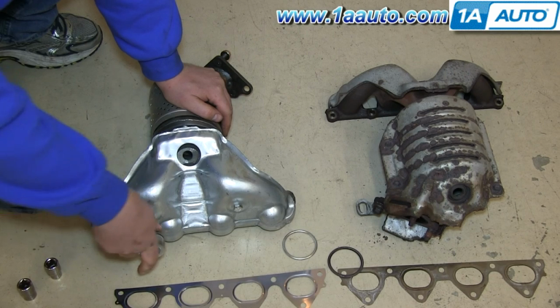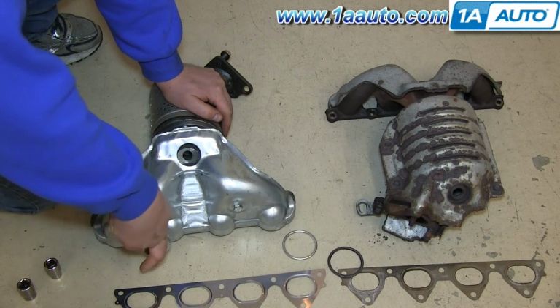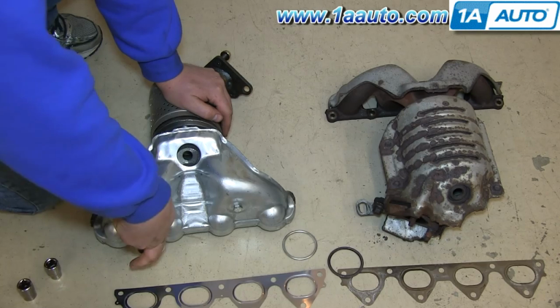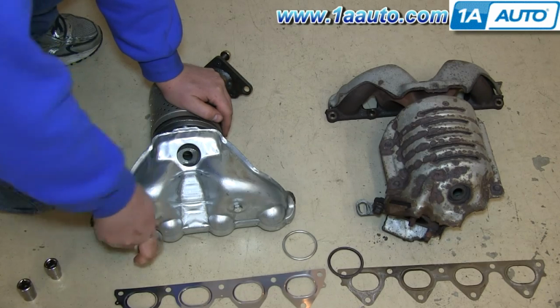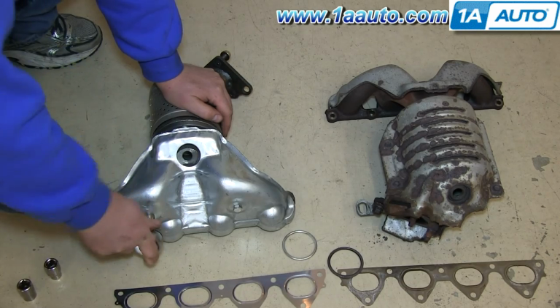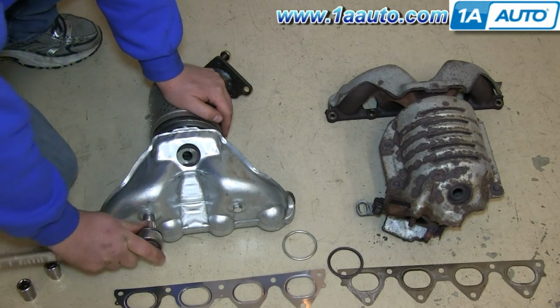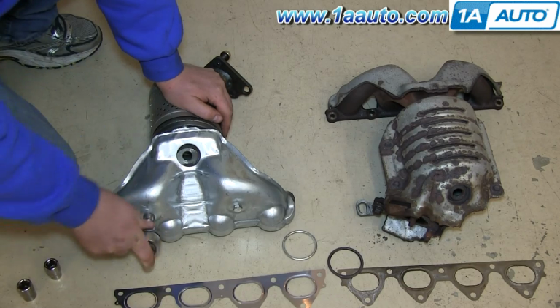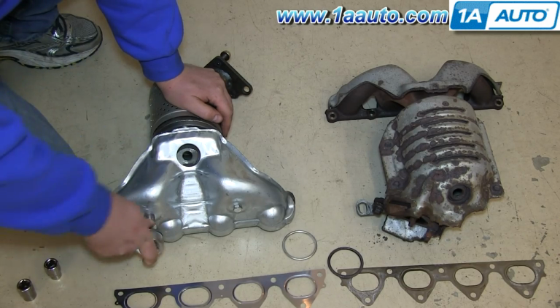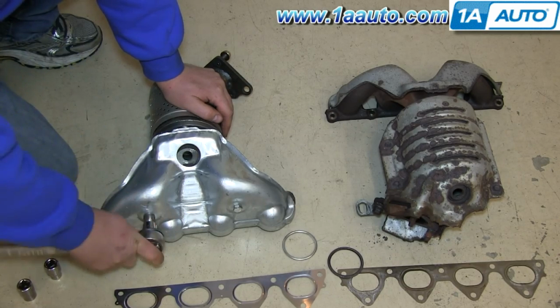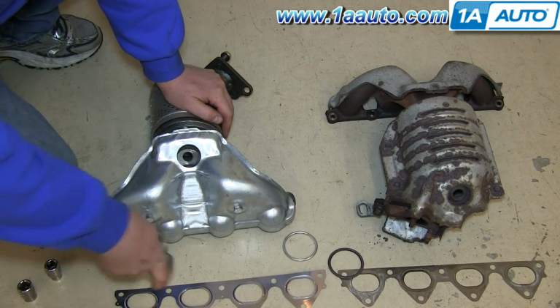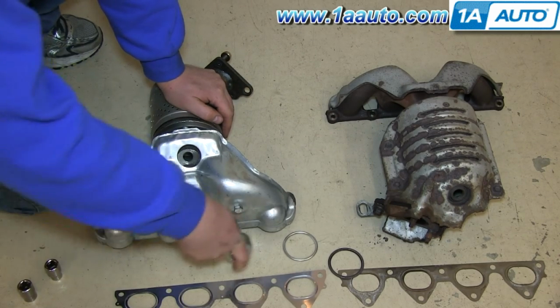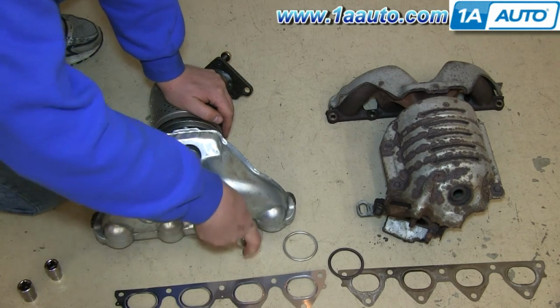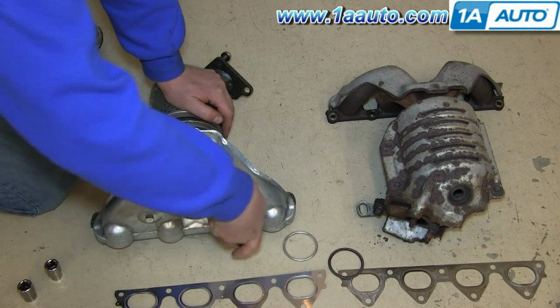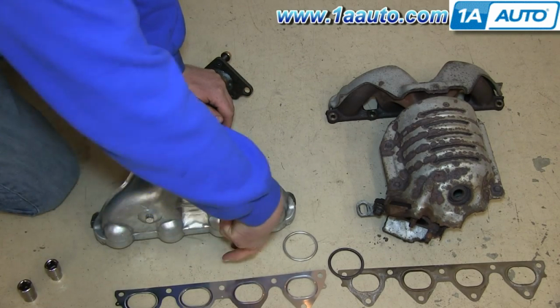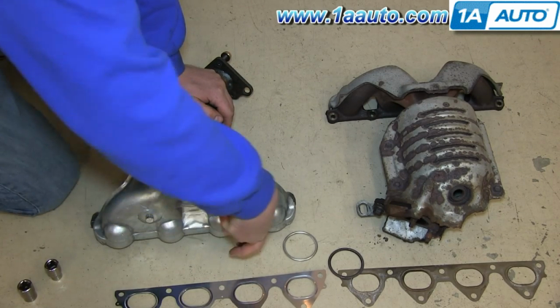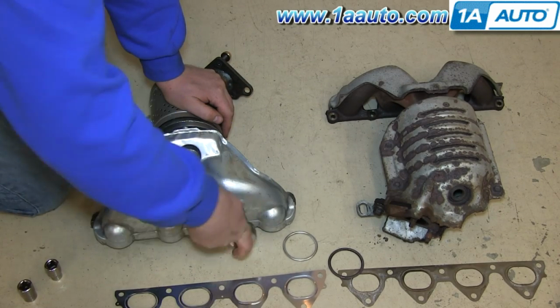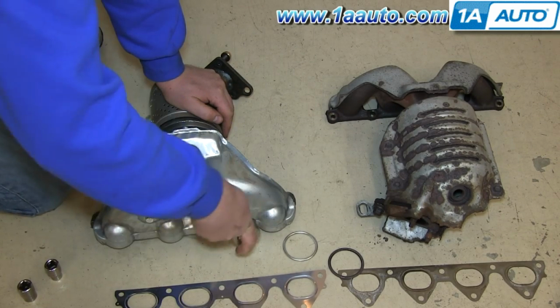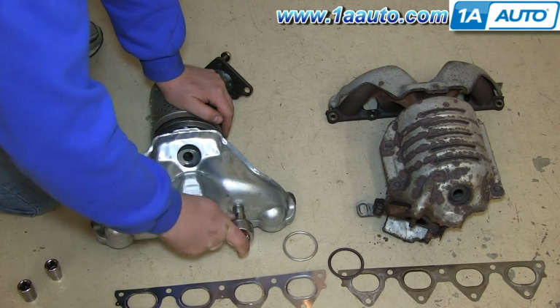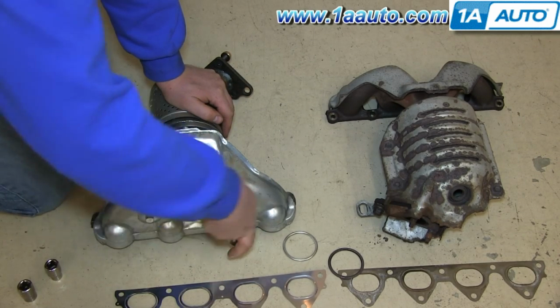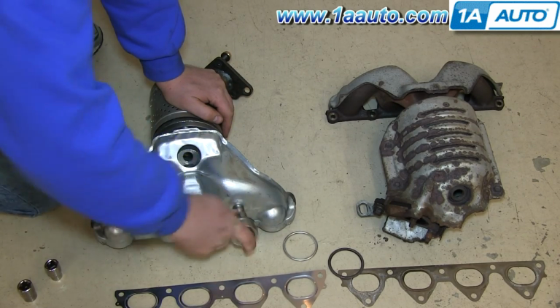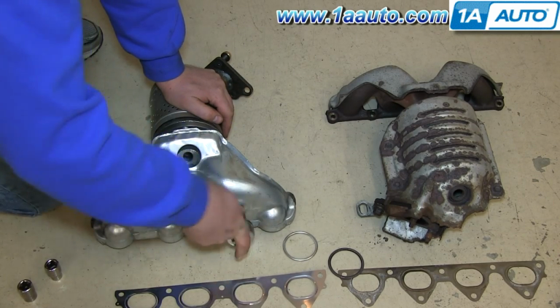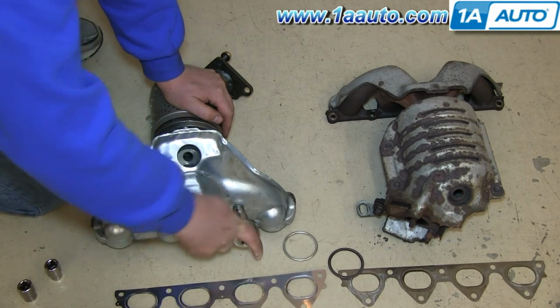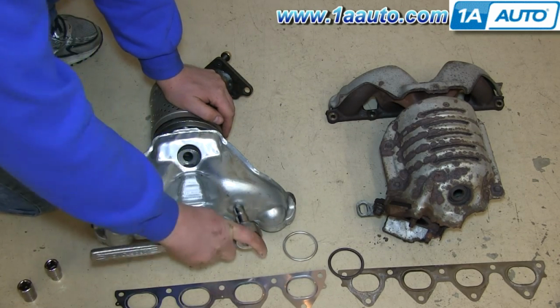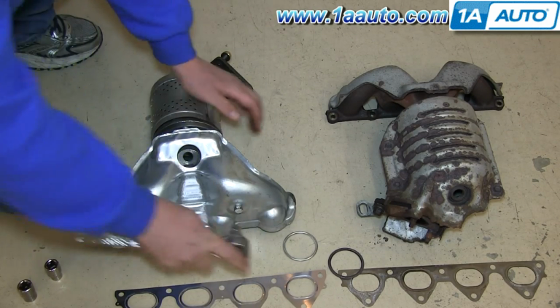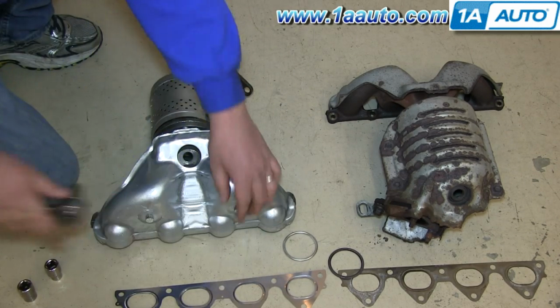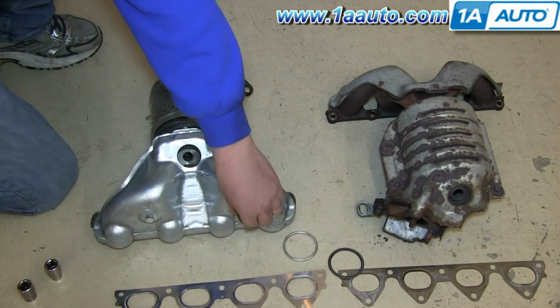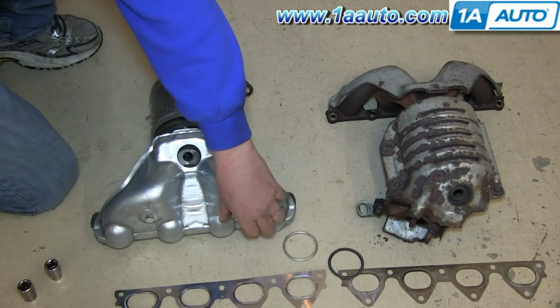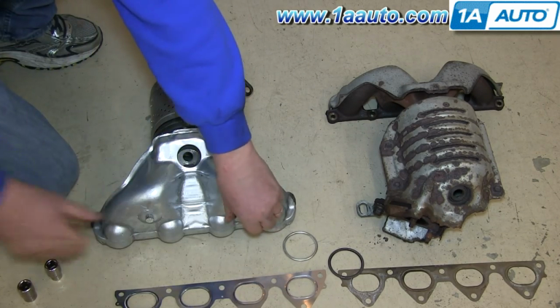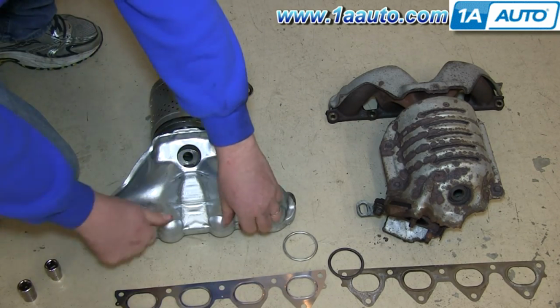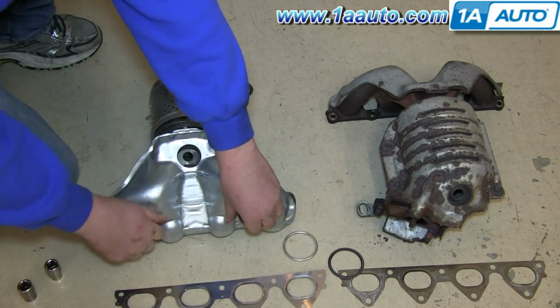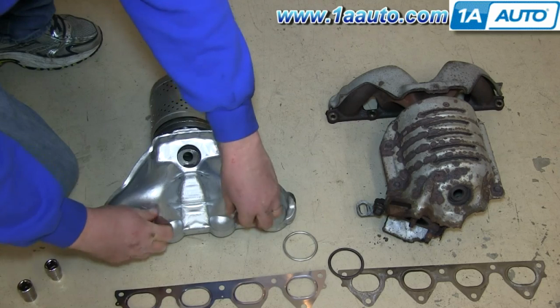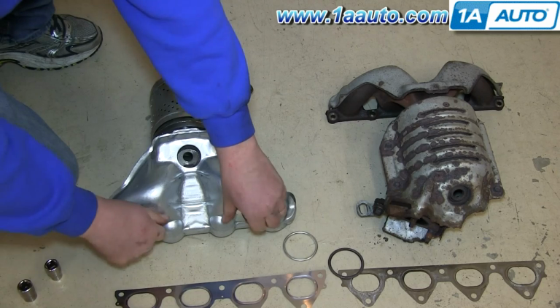Before you can install the new catalytic converter, you need to first remove these two 12mm bolts so you can get the shield off.